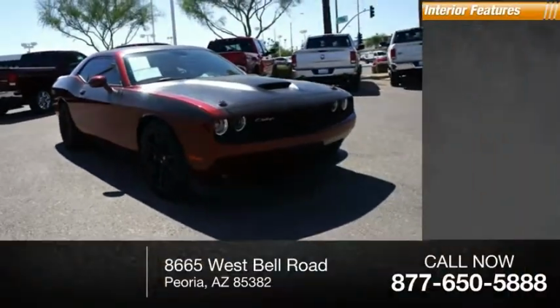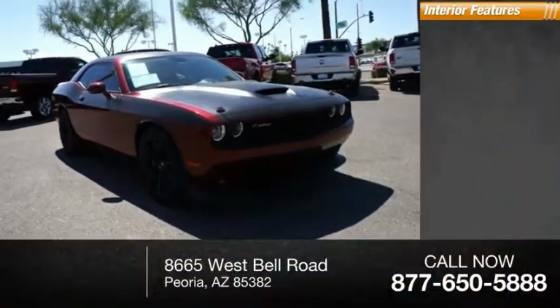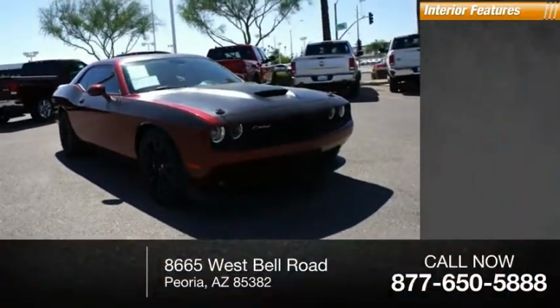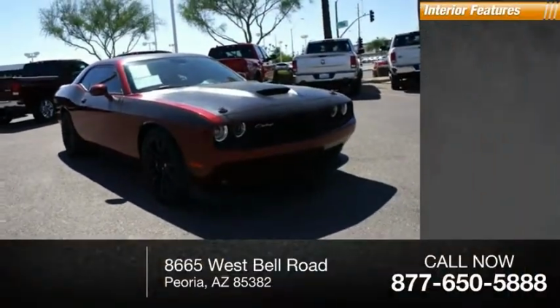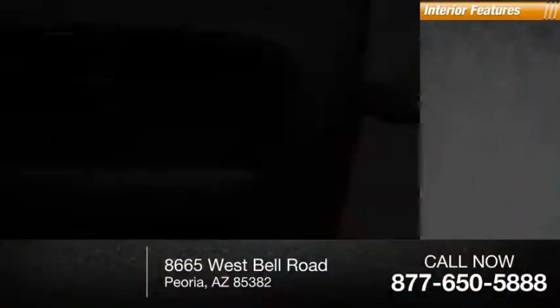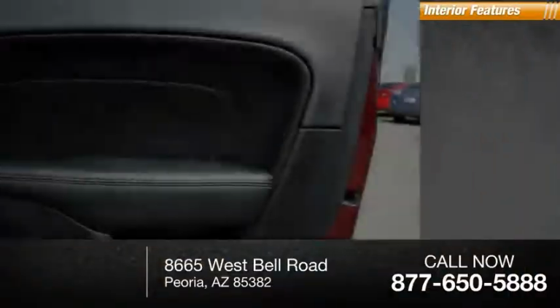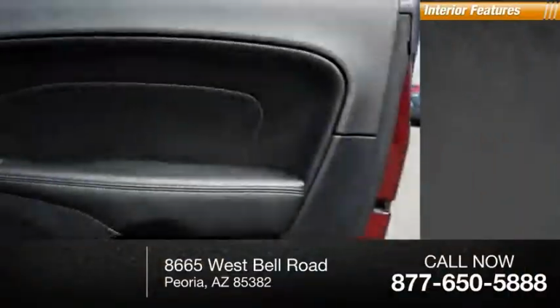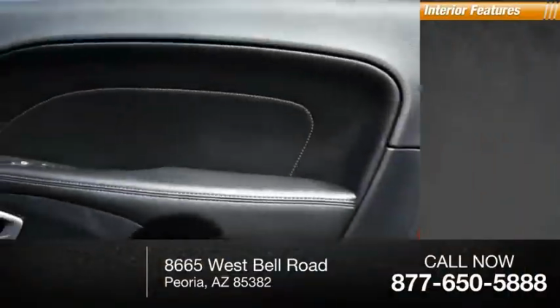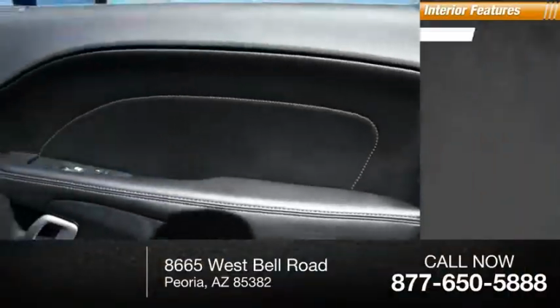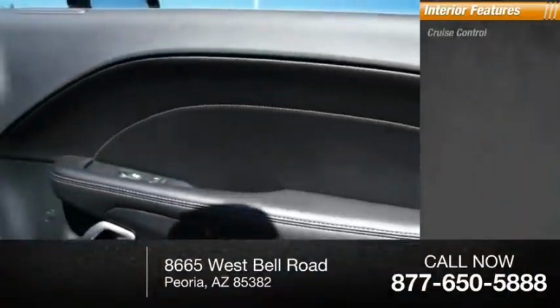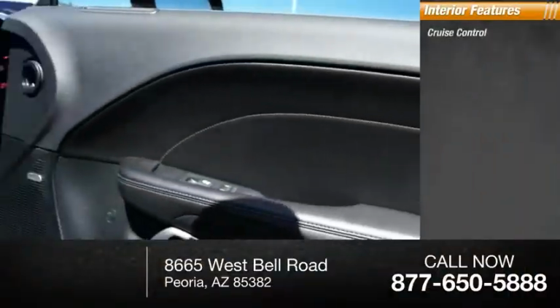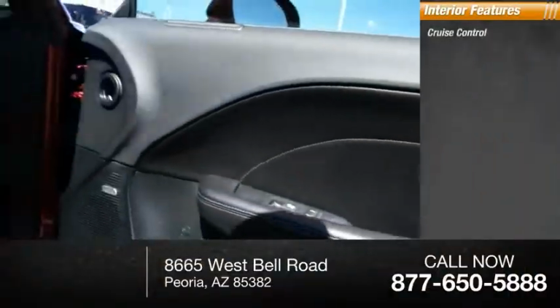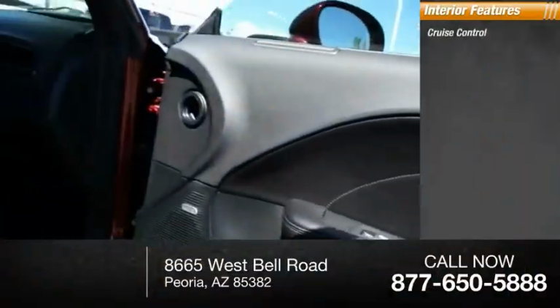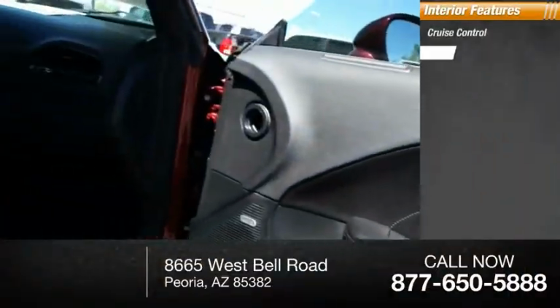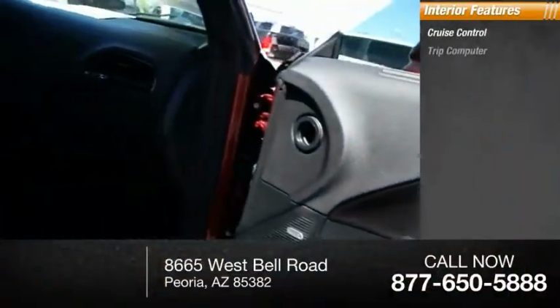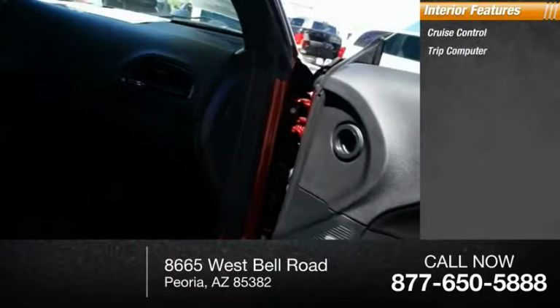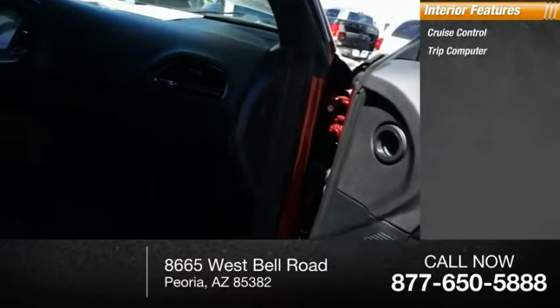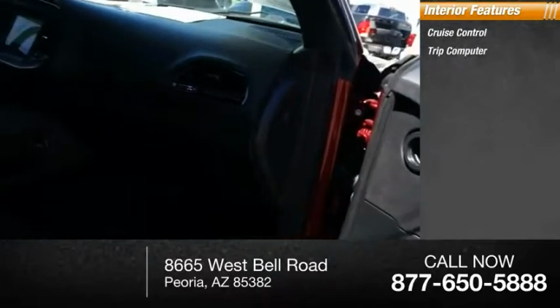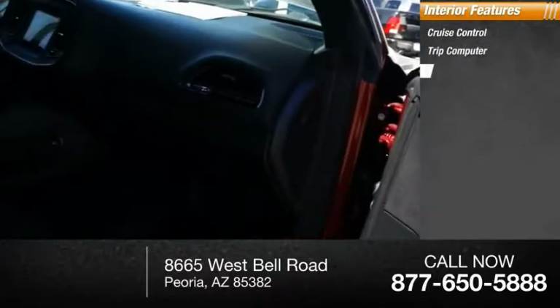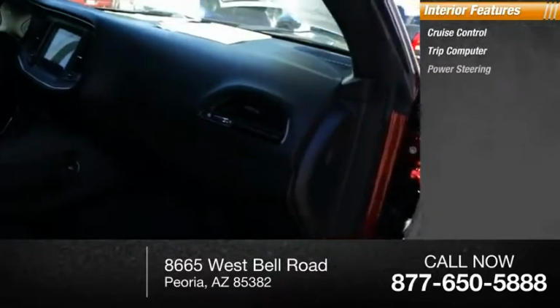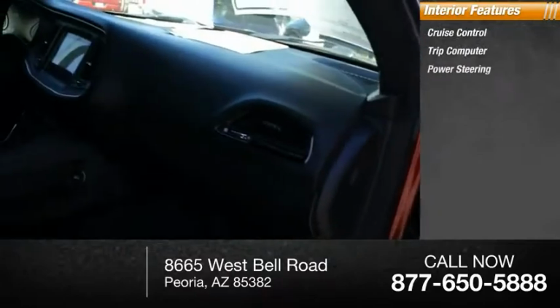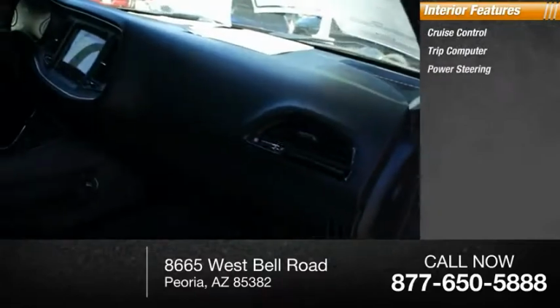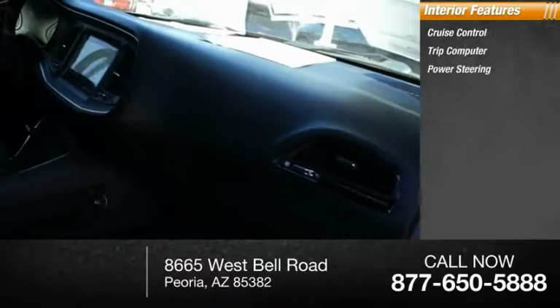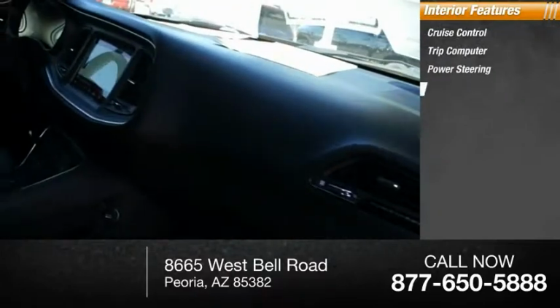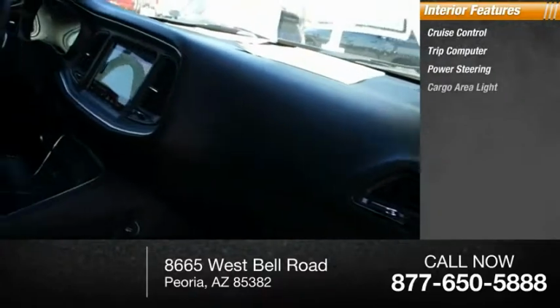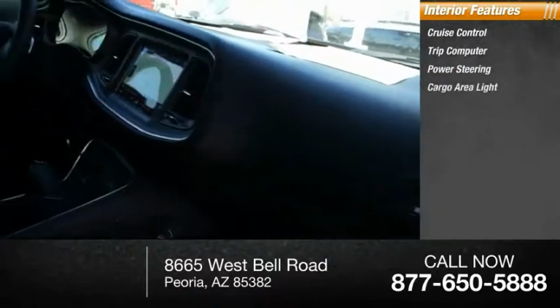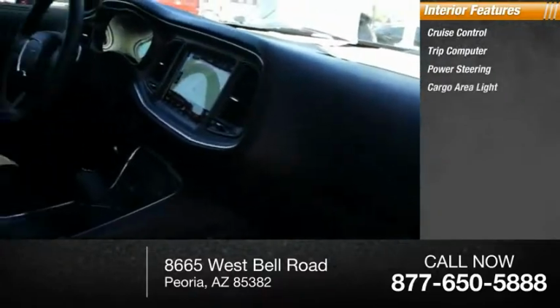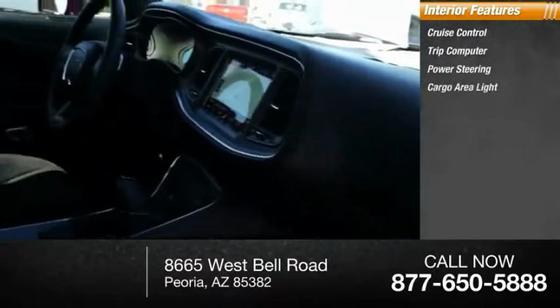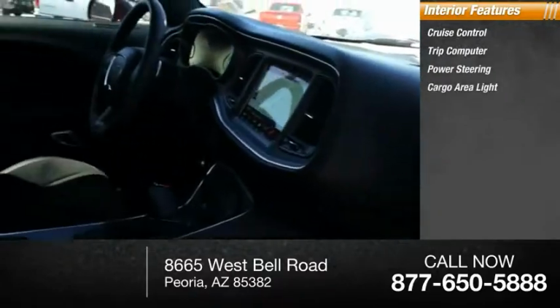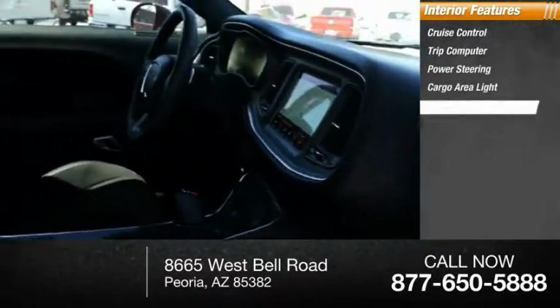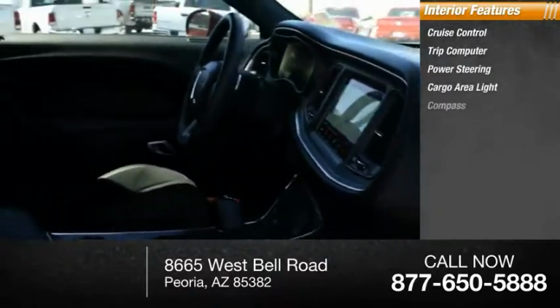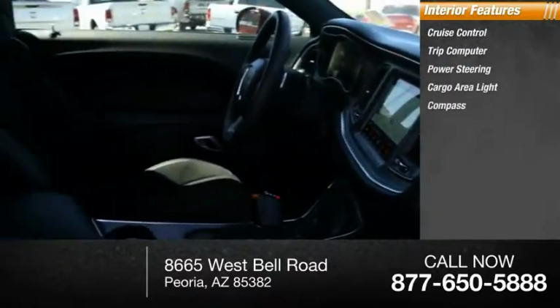Inside you'll find cruise control, trip computer, power steering, cargo area light, compass.